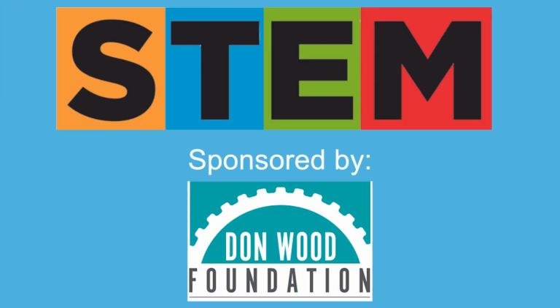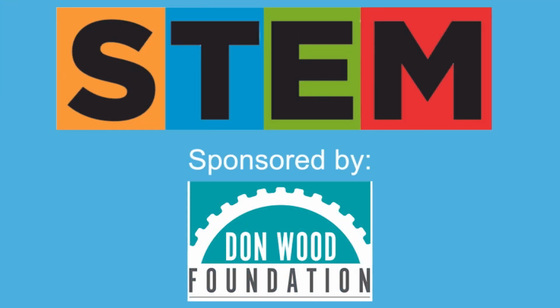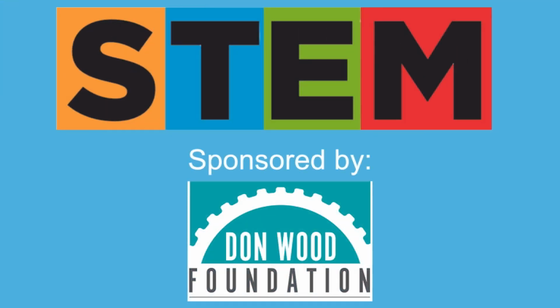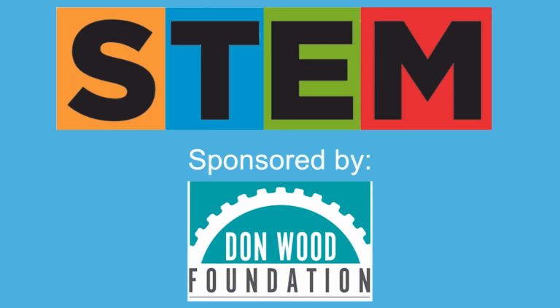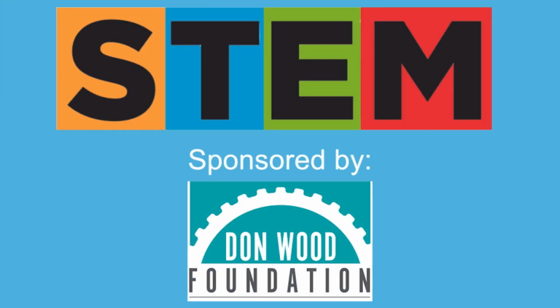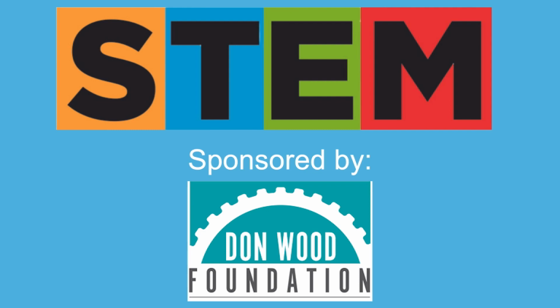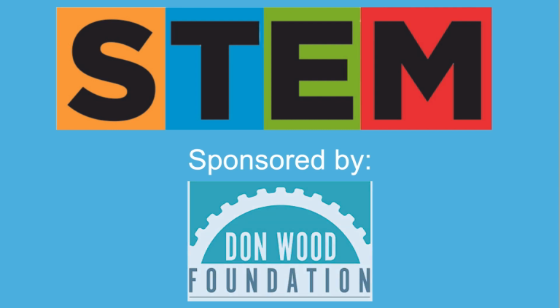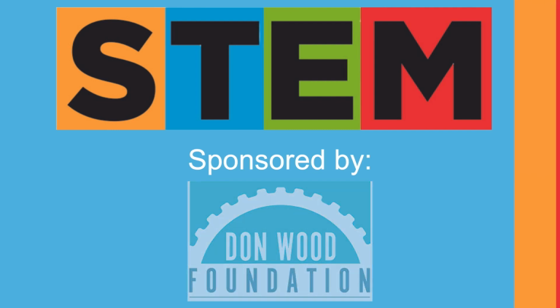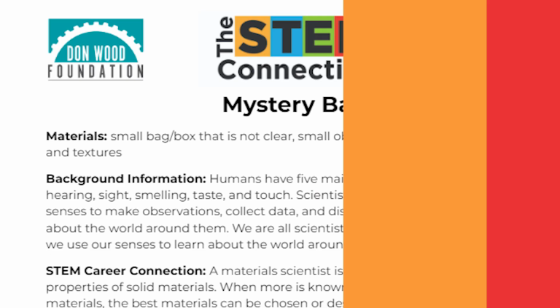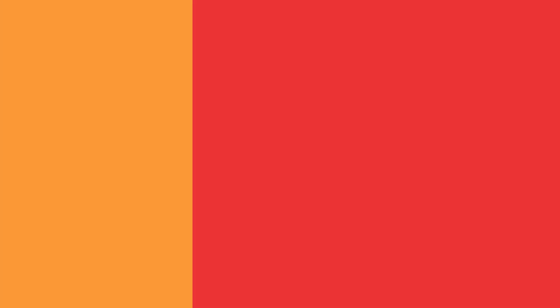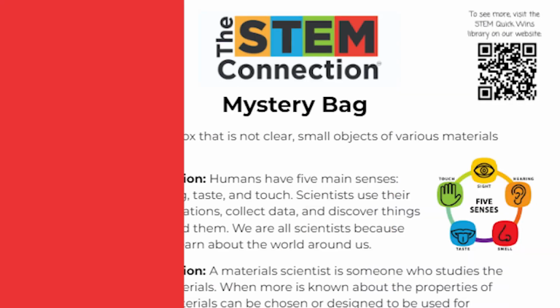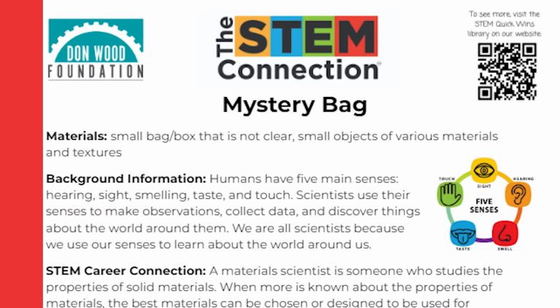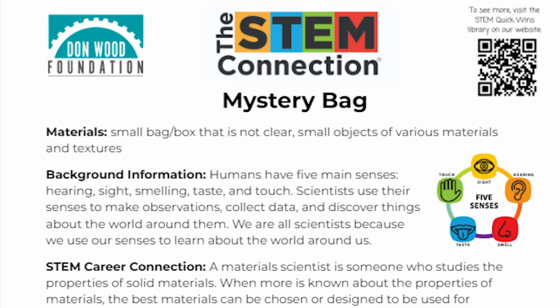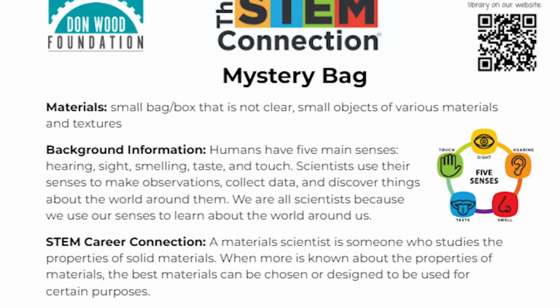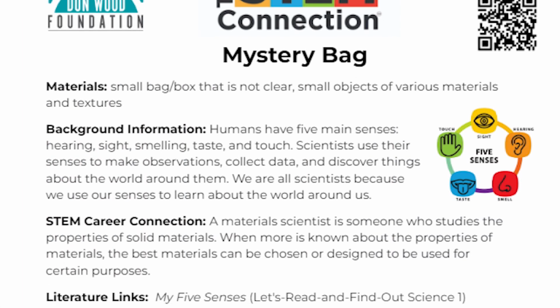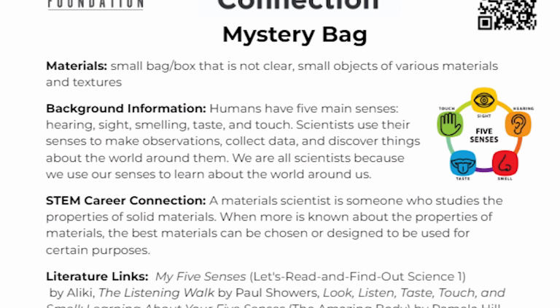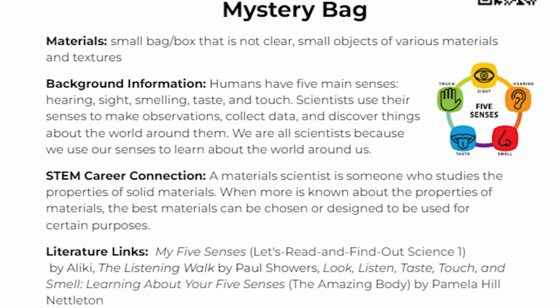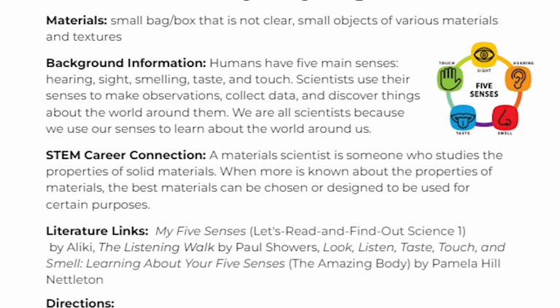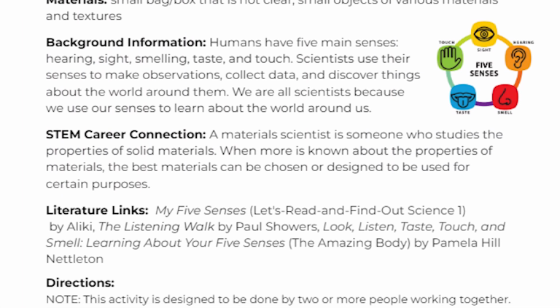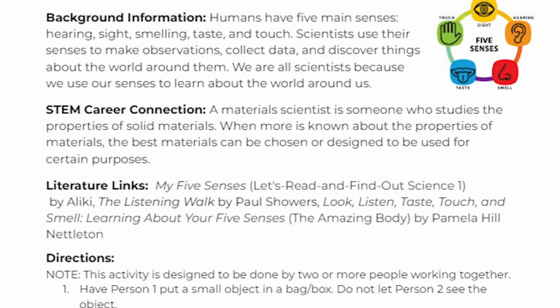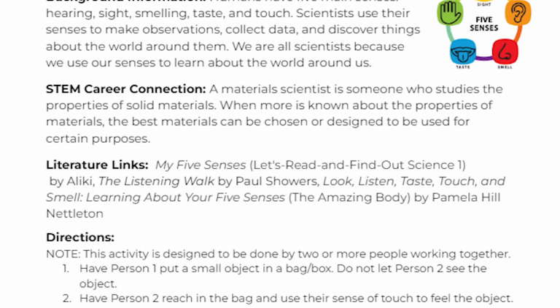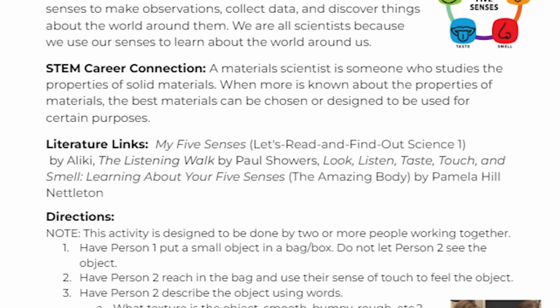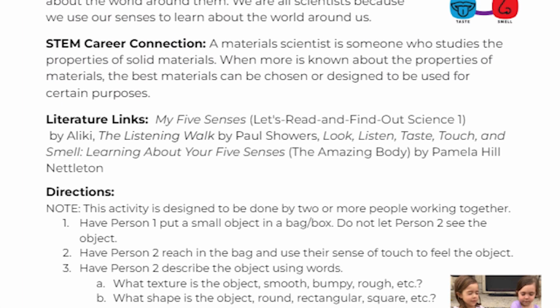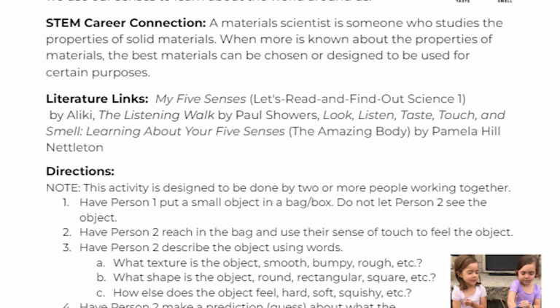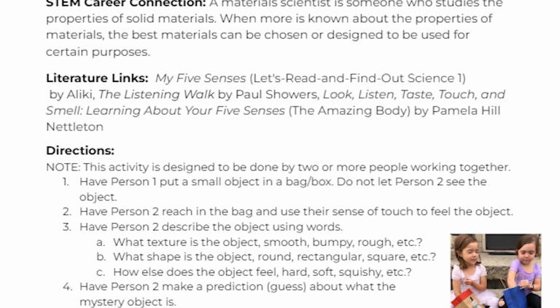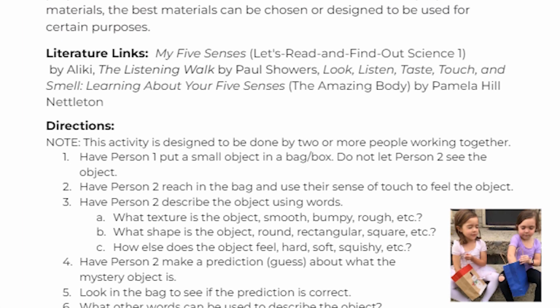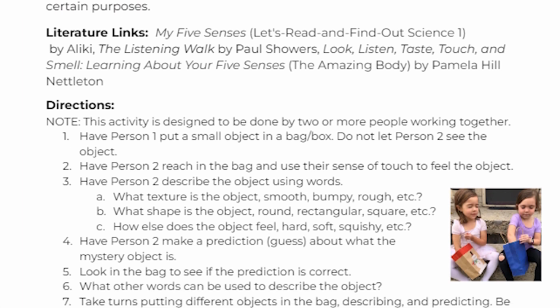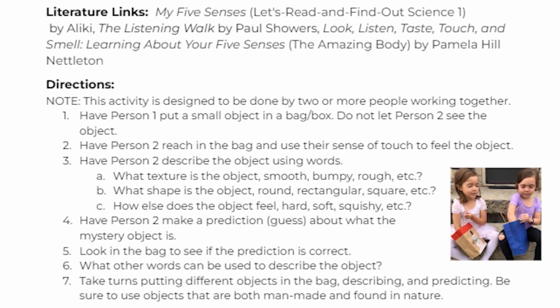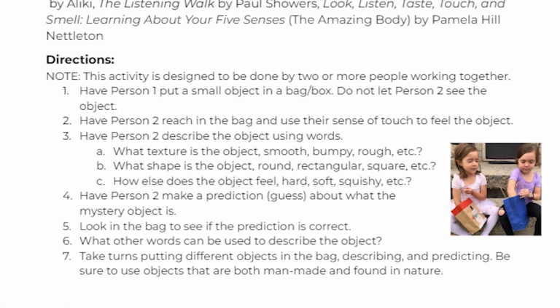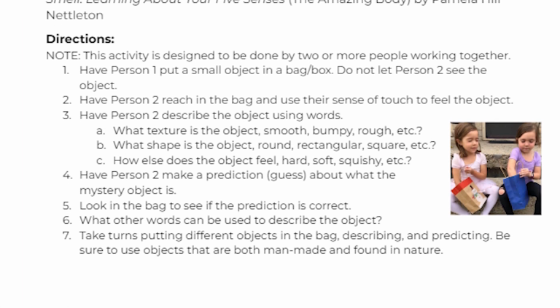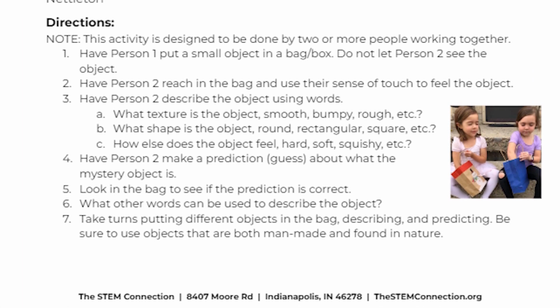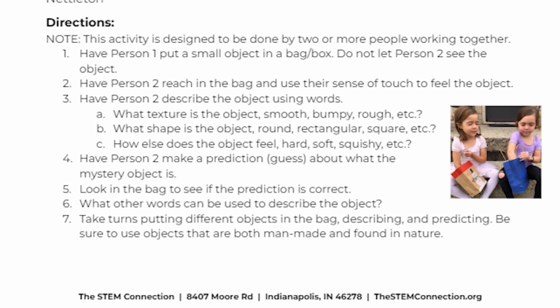To learn more about the content in today's STEM Quick Win, check out the activity sheet linked down below.